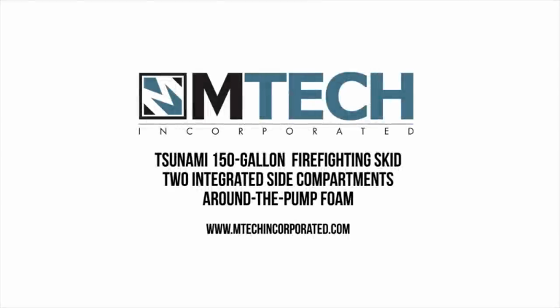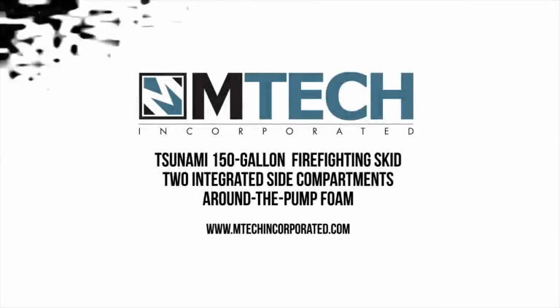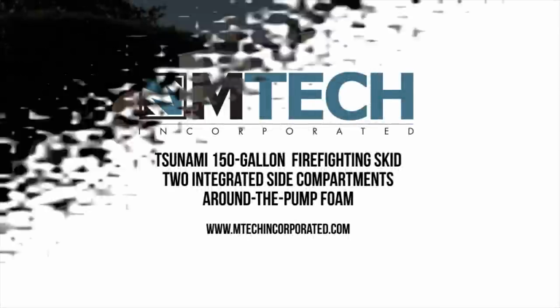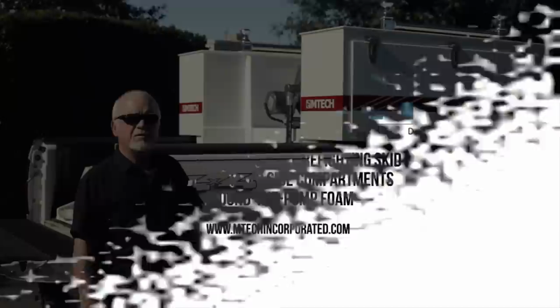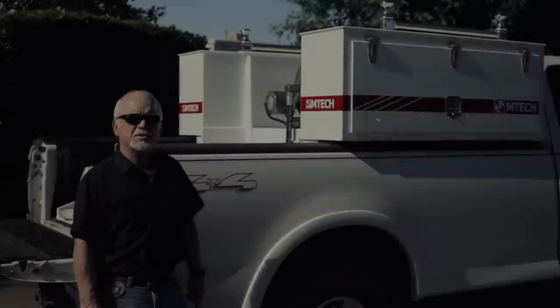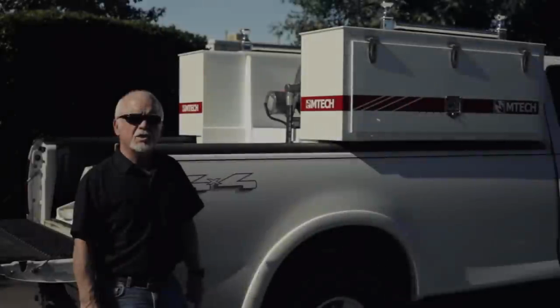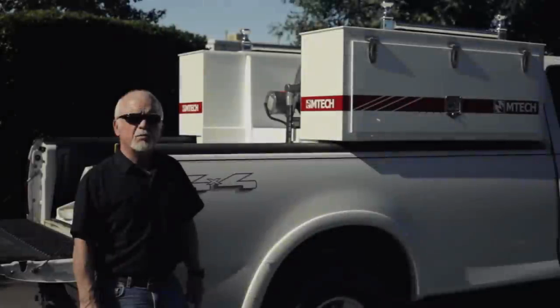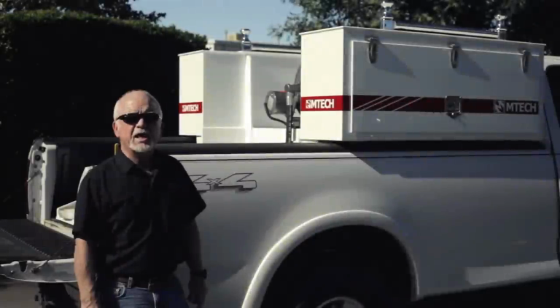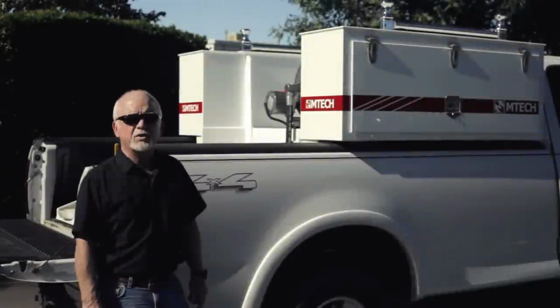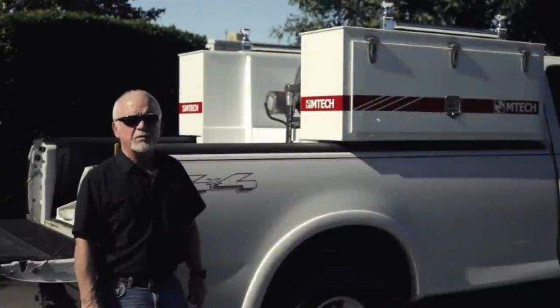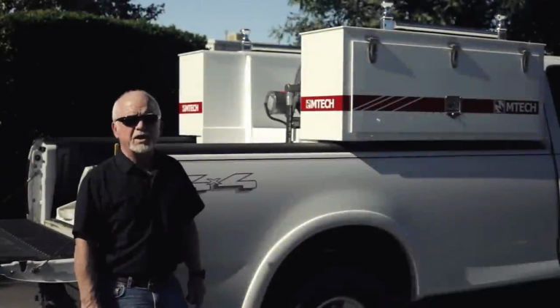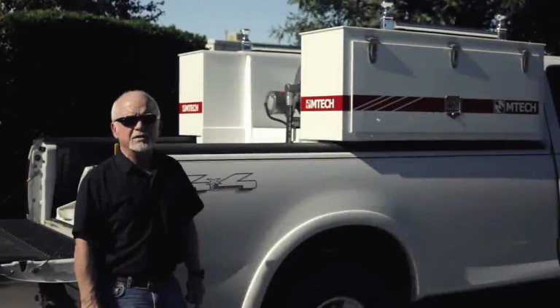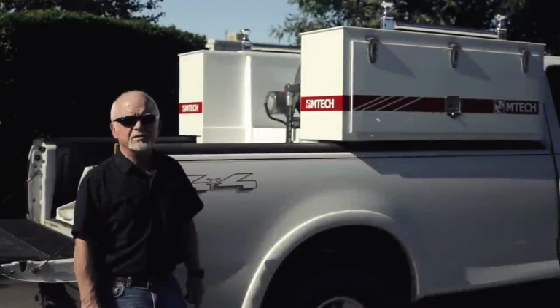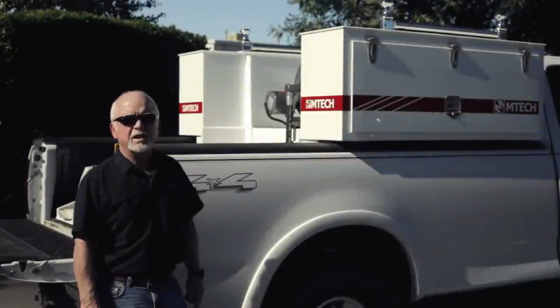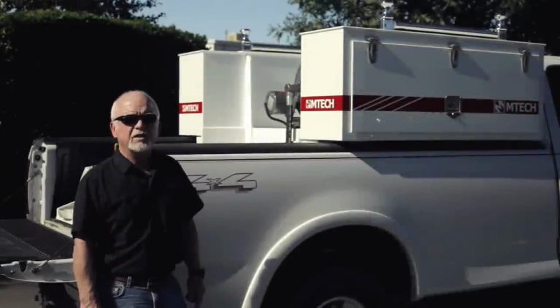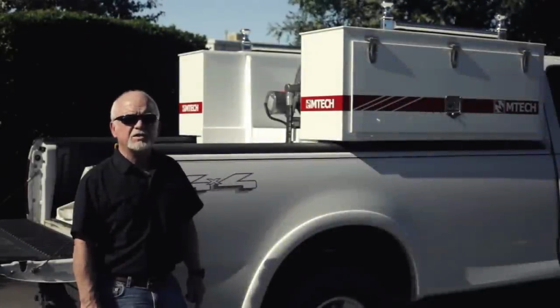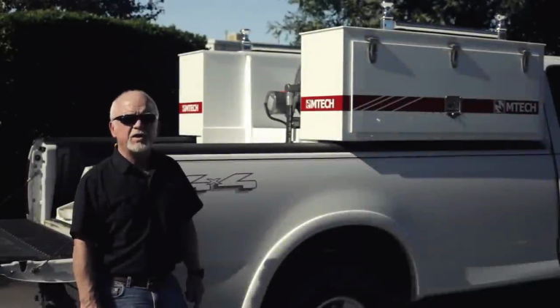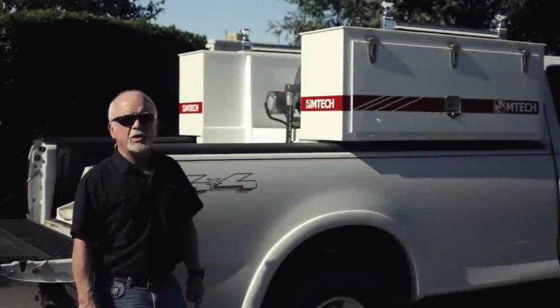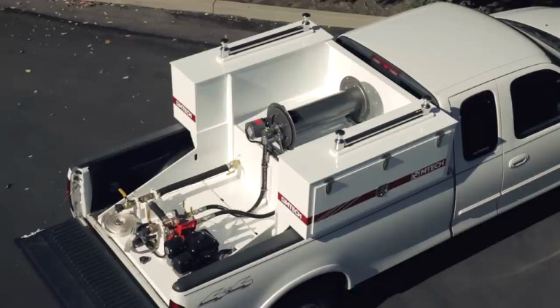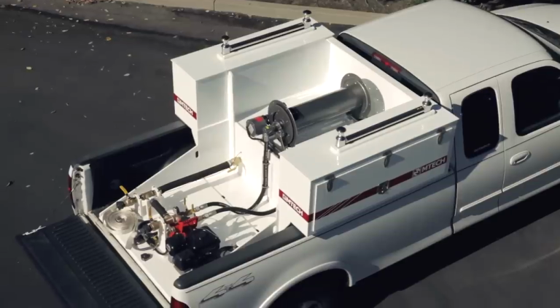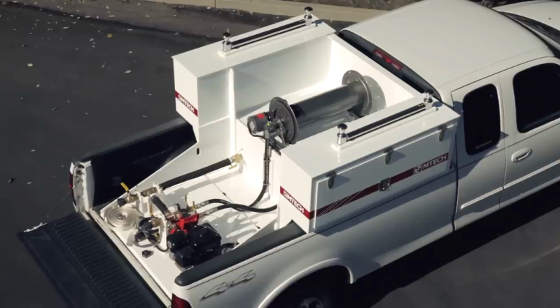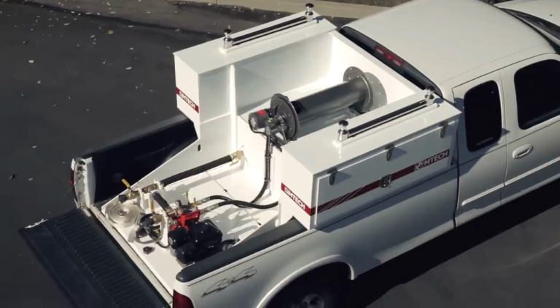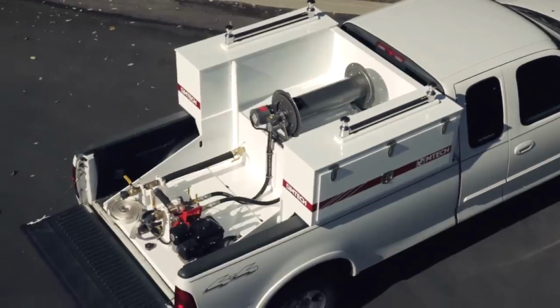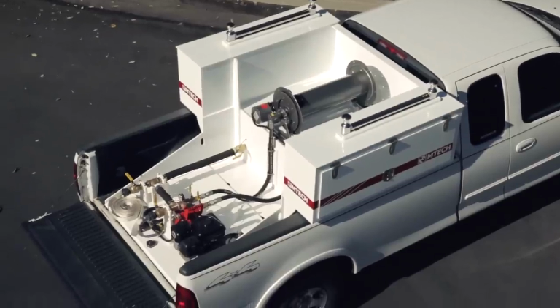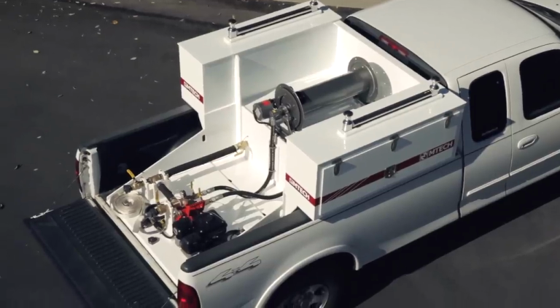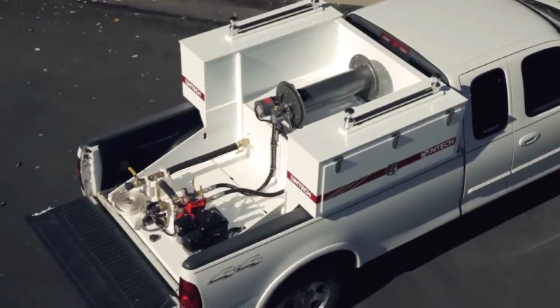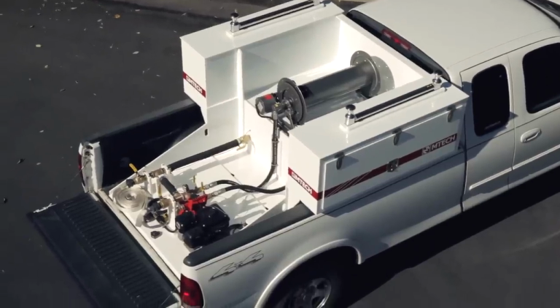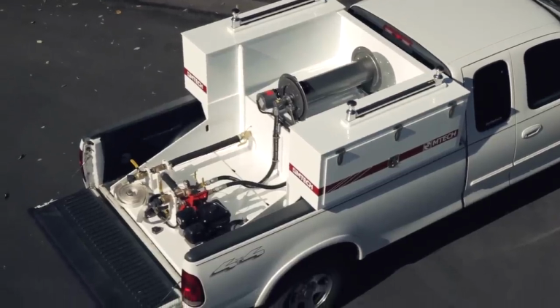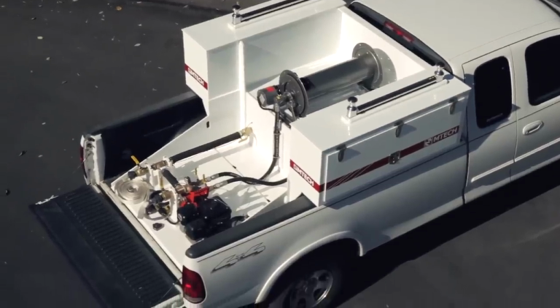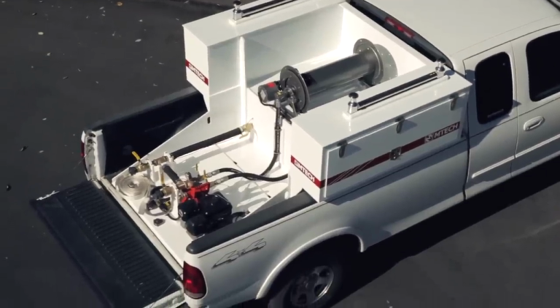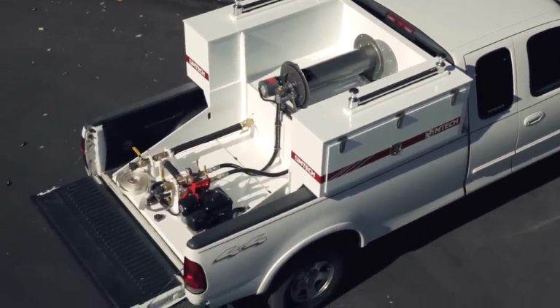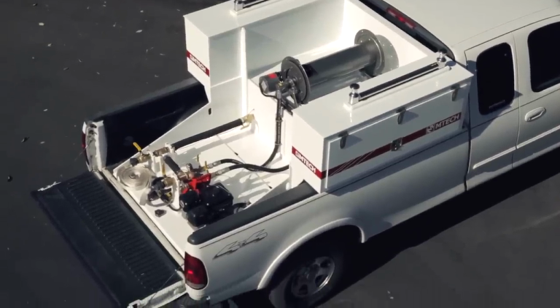Hi, this is Tom Black with EmTech. In this video we want to show you our Tsunami Firefighting Skid Unit.